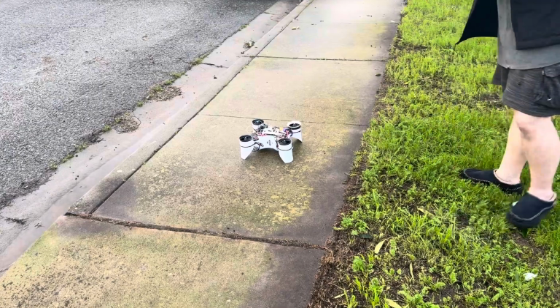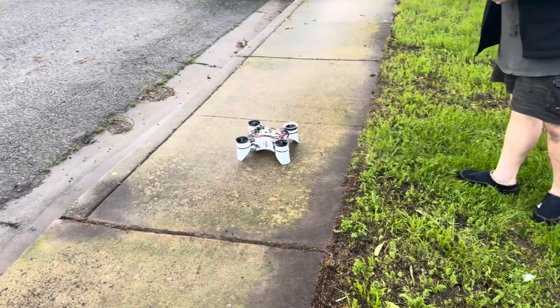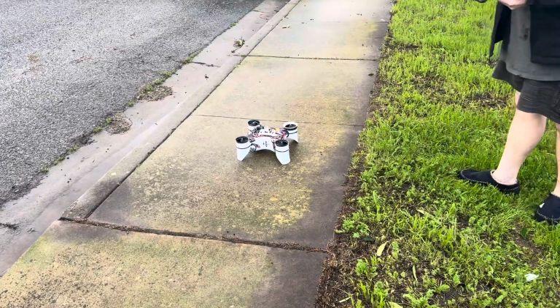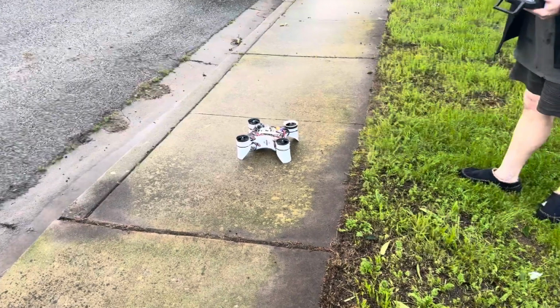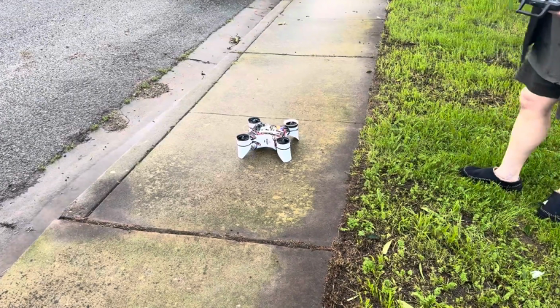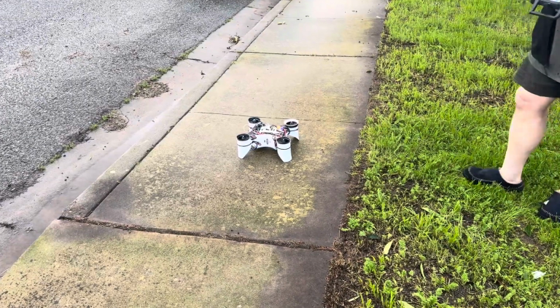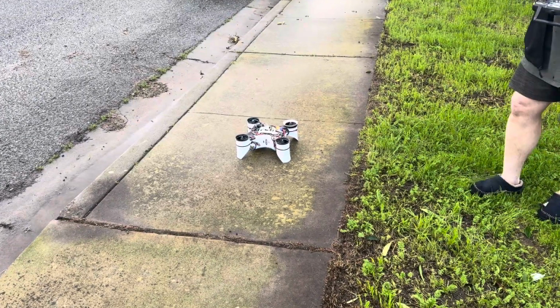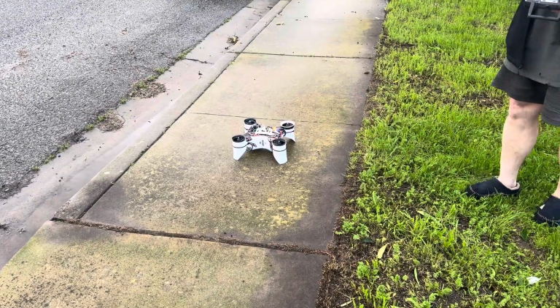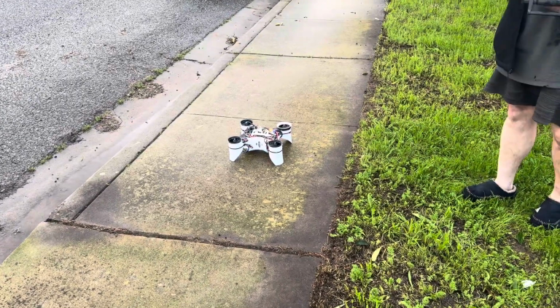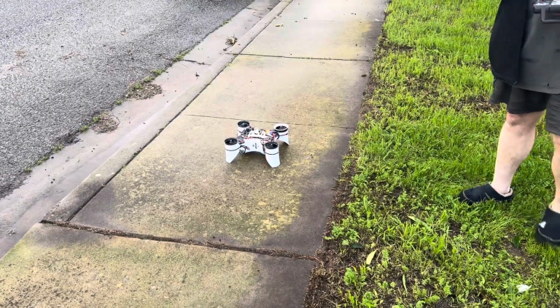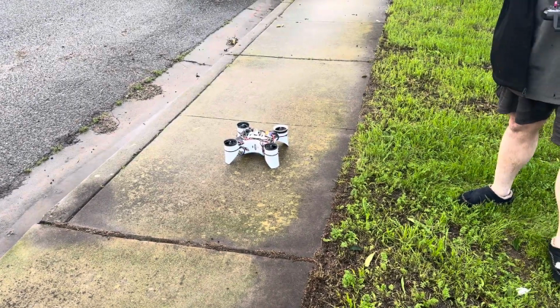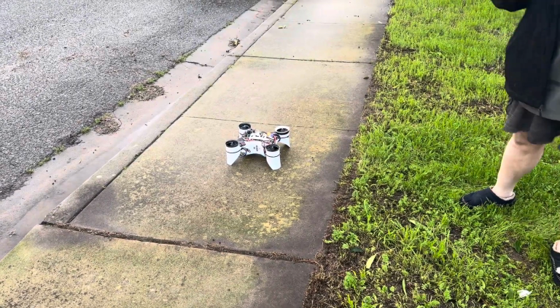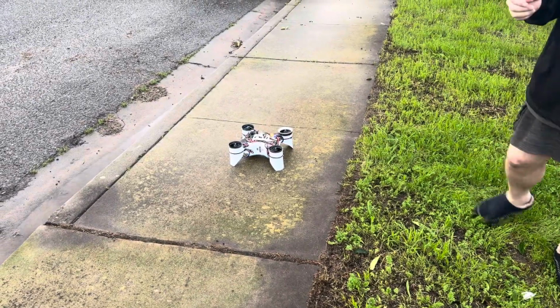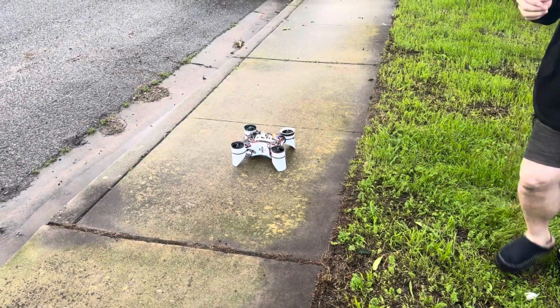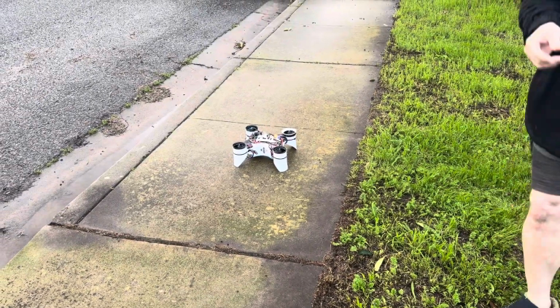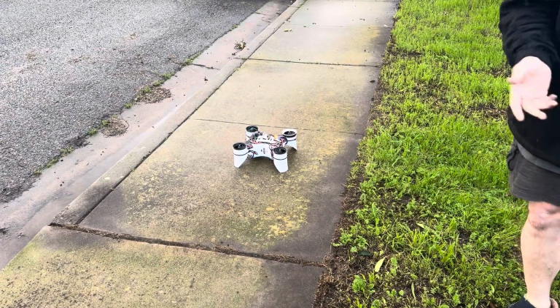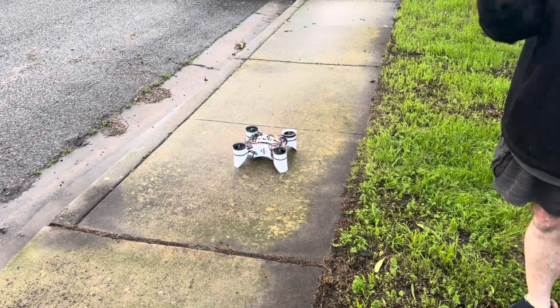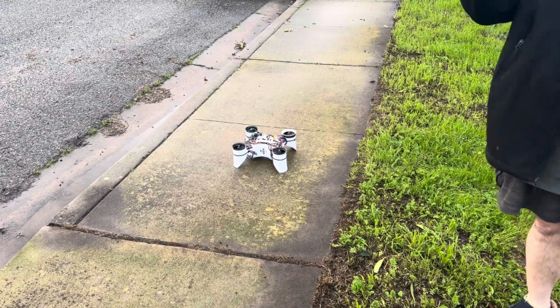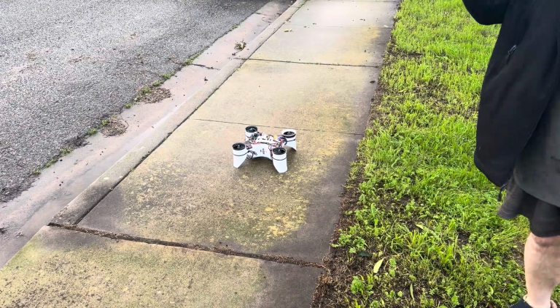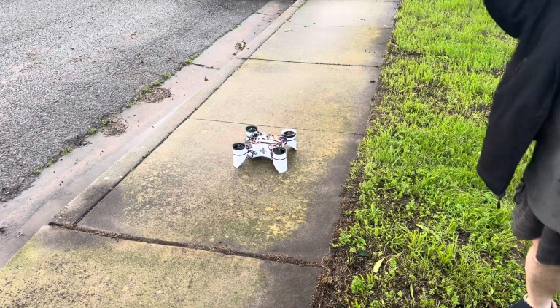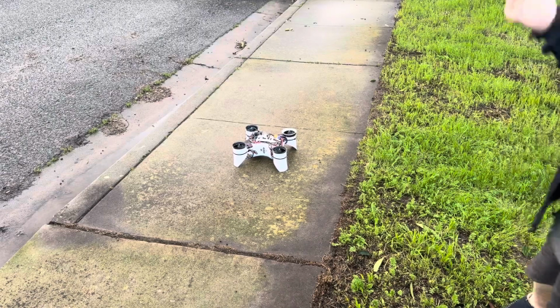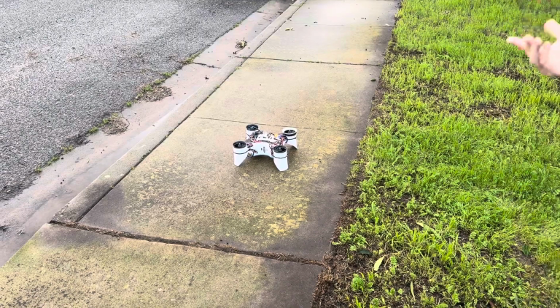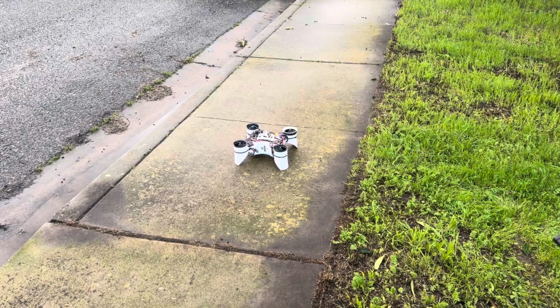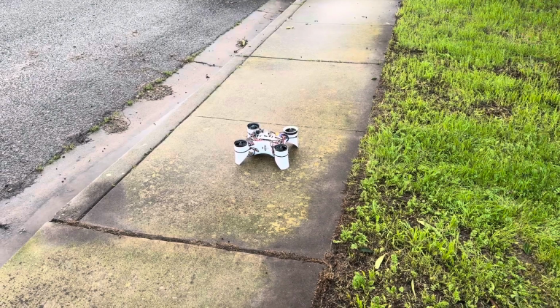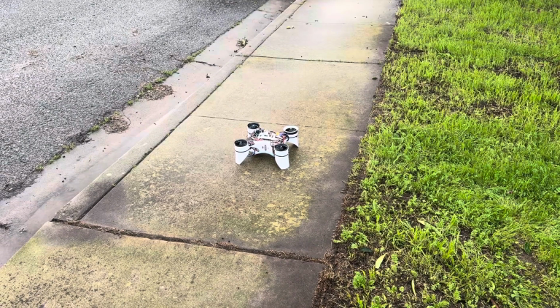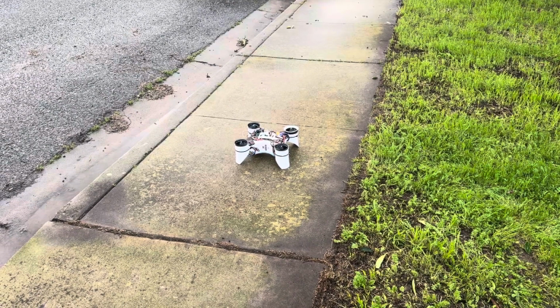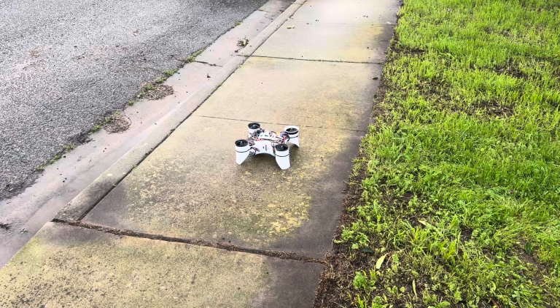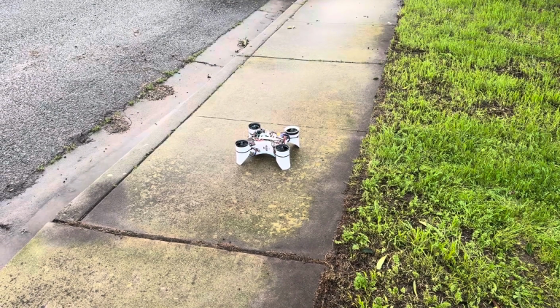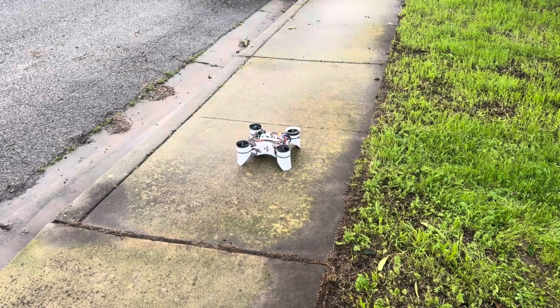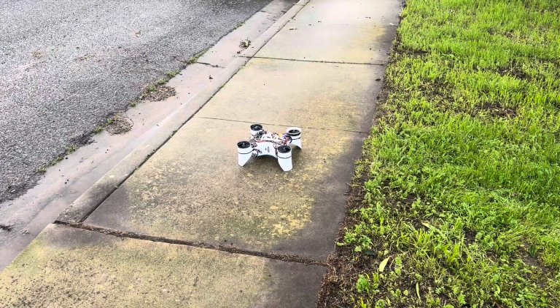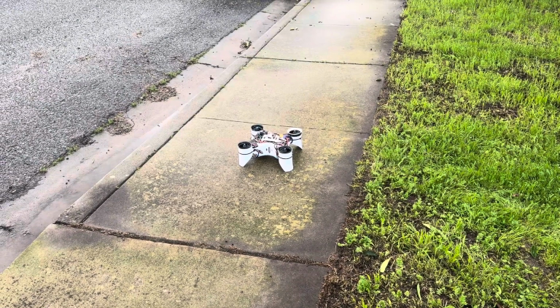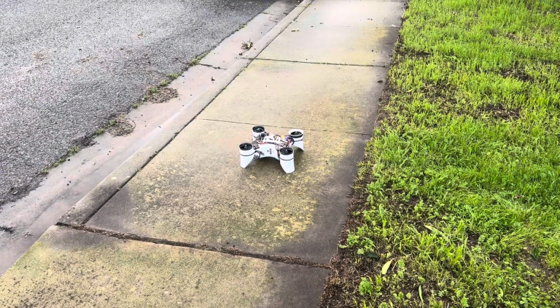All right, doing some more test flights. Might be the last flights, it might be more flights after this — who knows, we're just taking a risk.